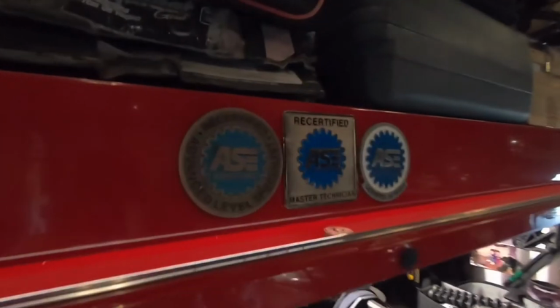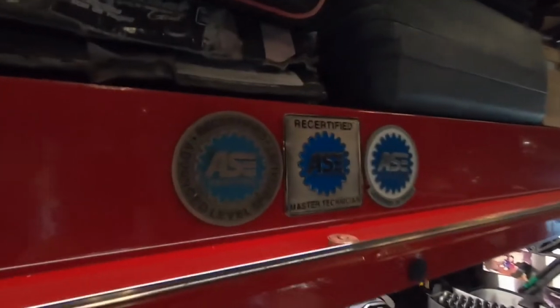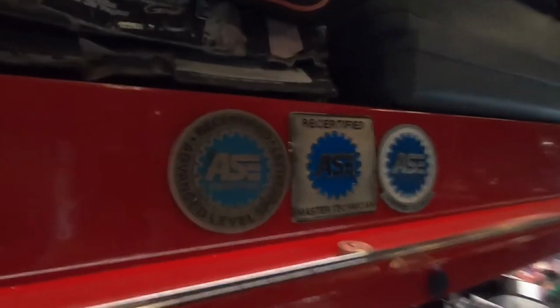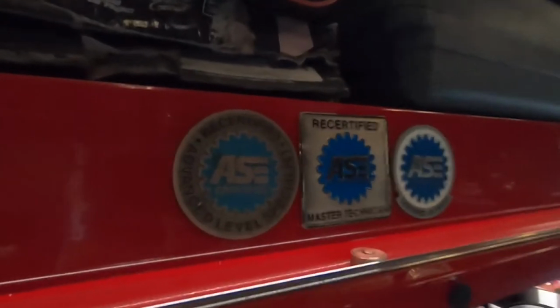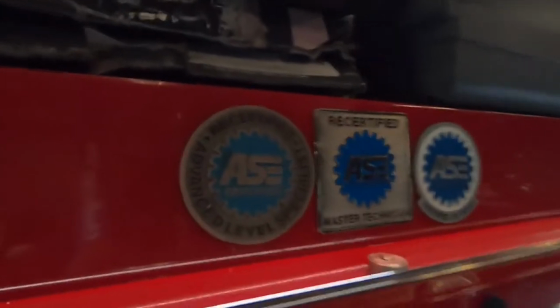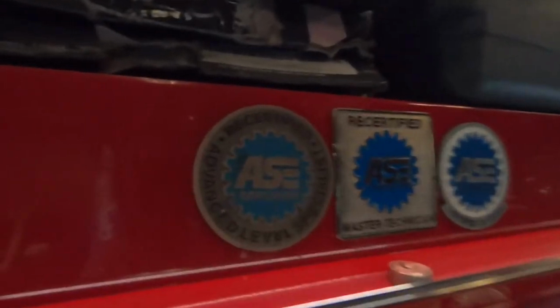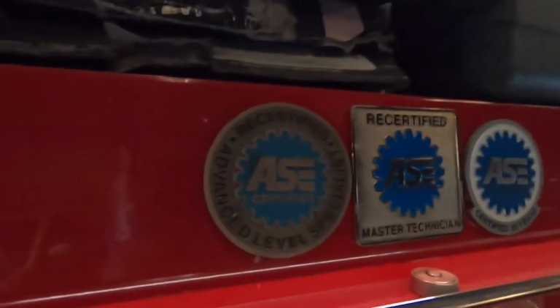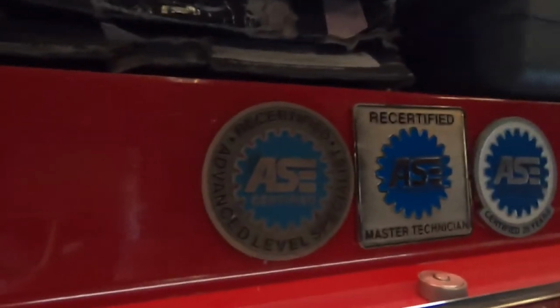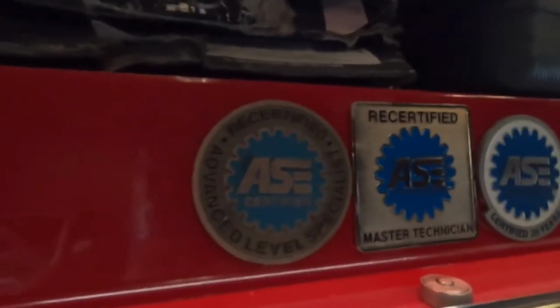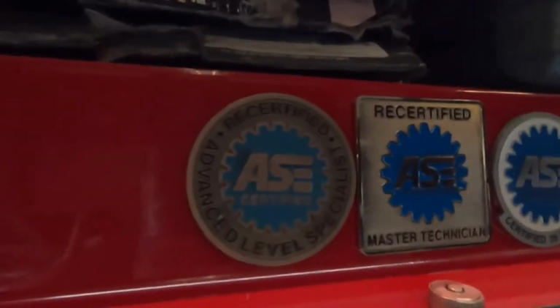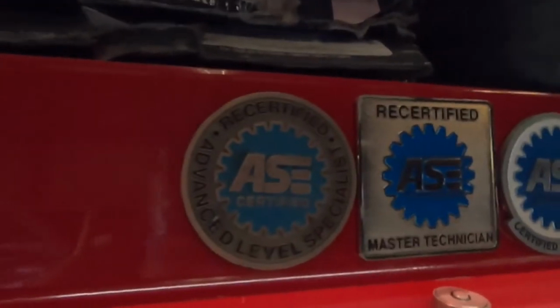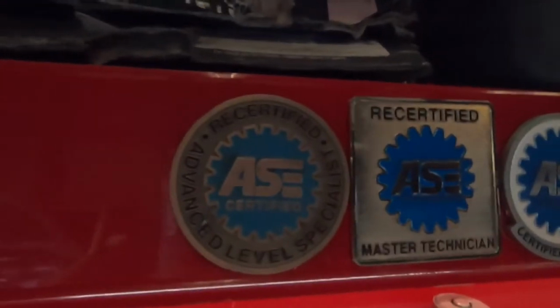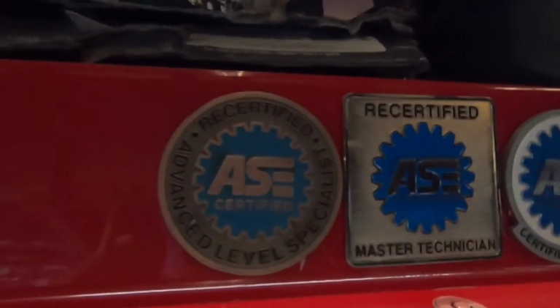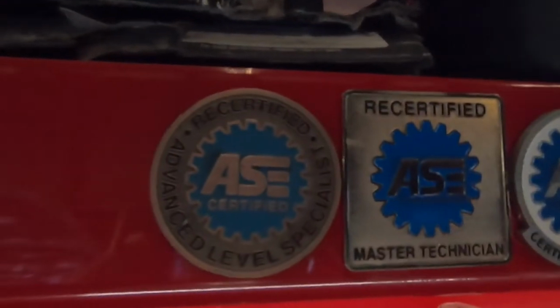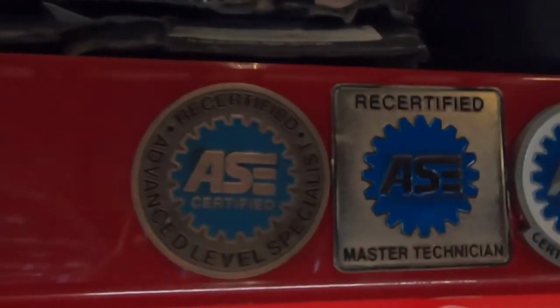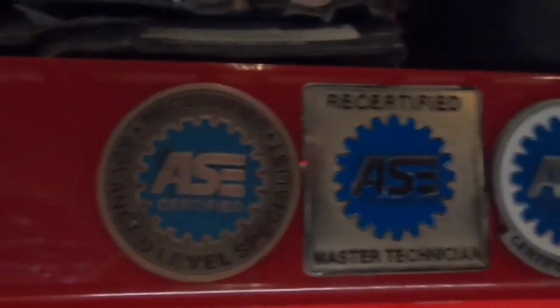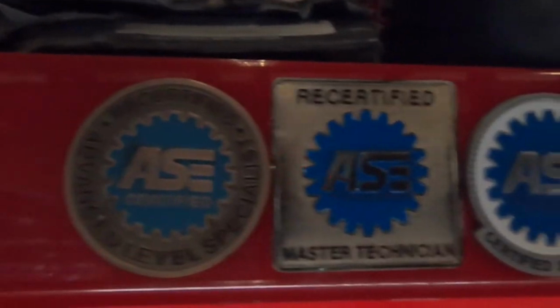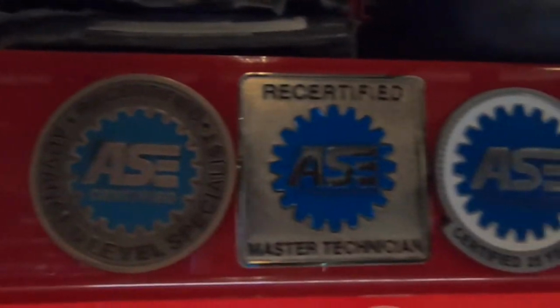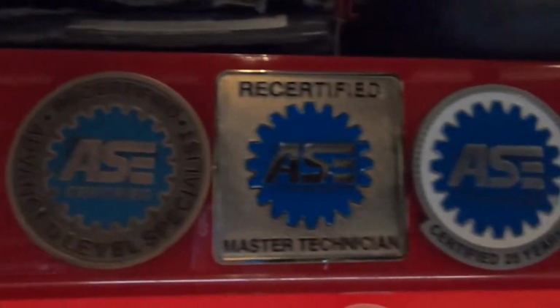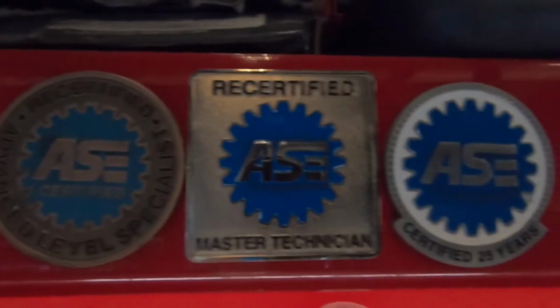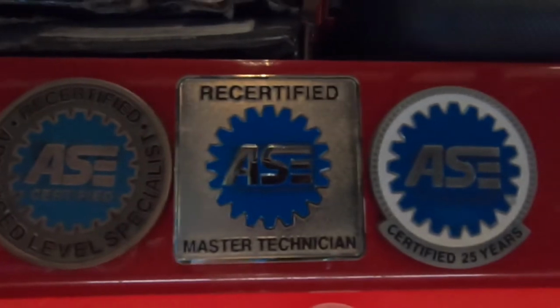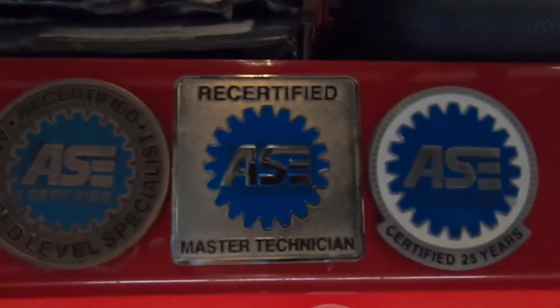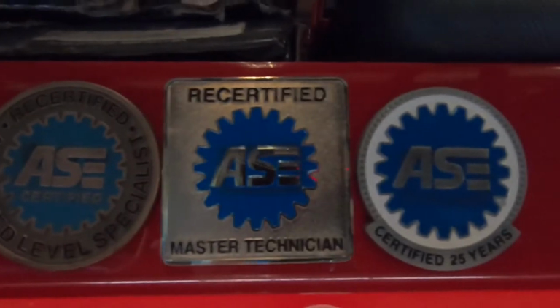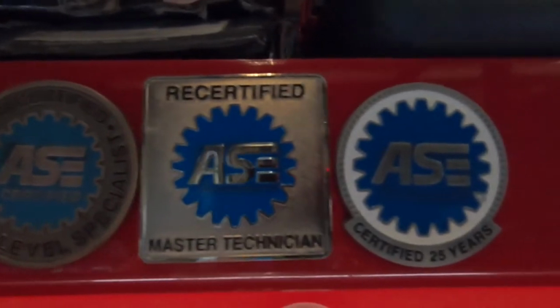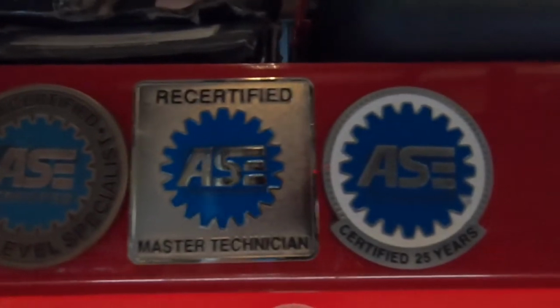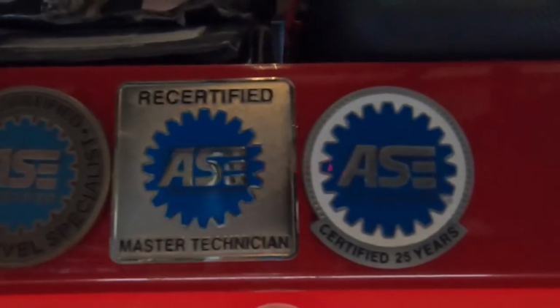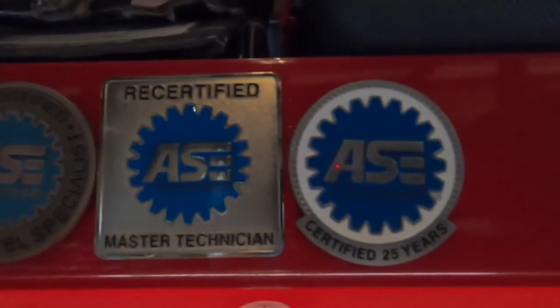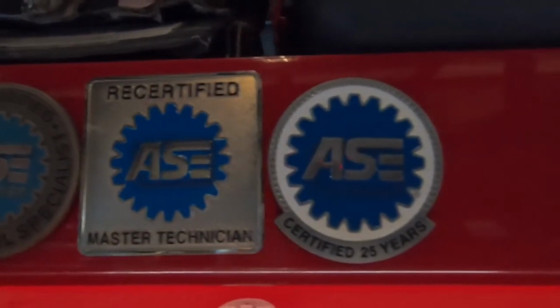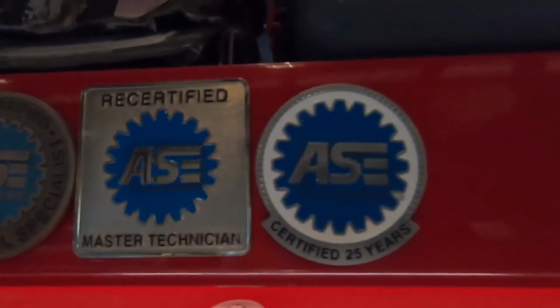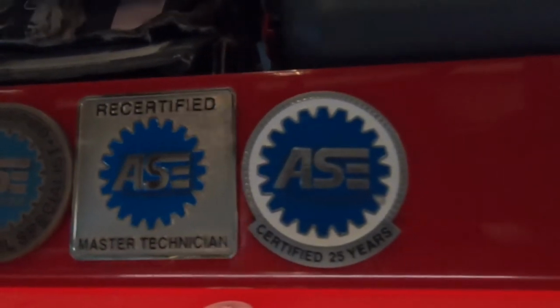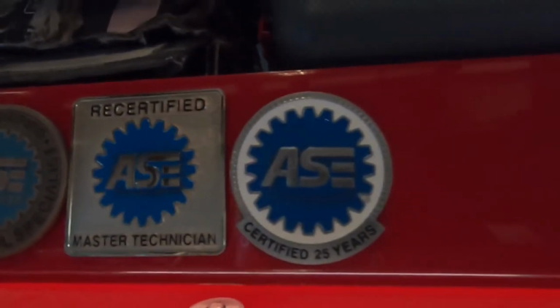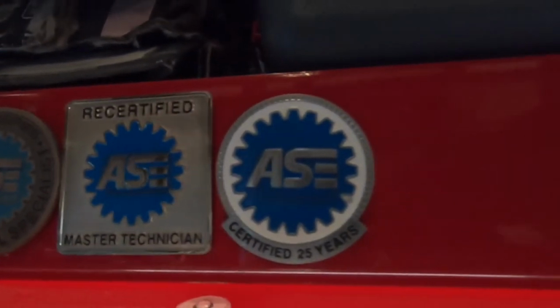Thanks for watching this brake tips video guys — remember to like and subscribe and check the description for affiliate links. That'll really help out the channel. See you in the next one.